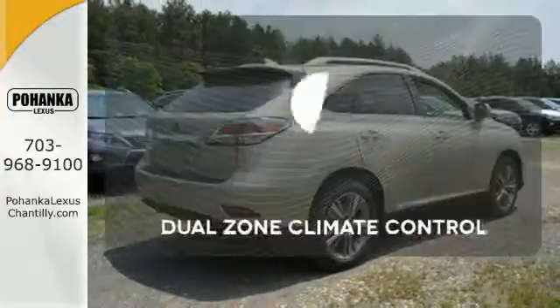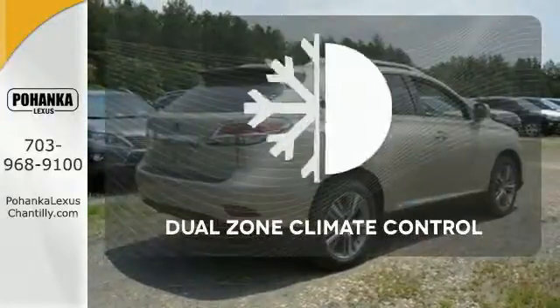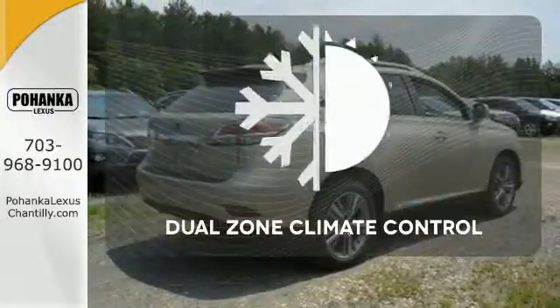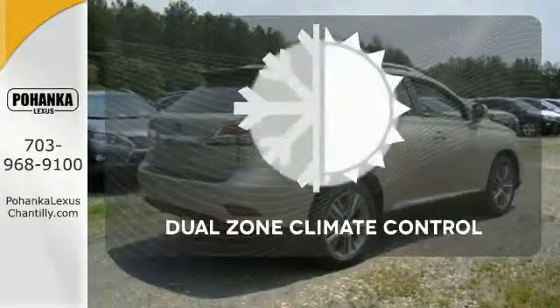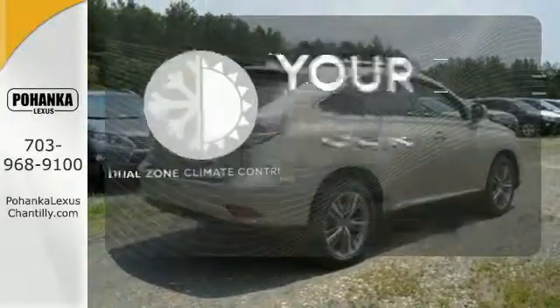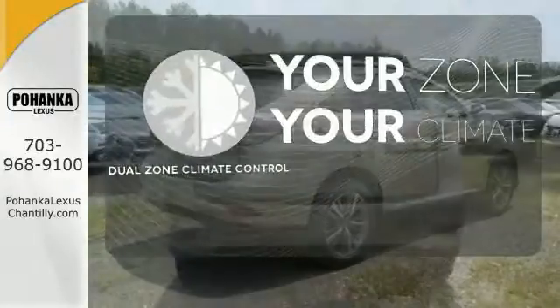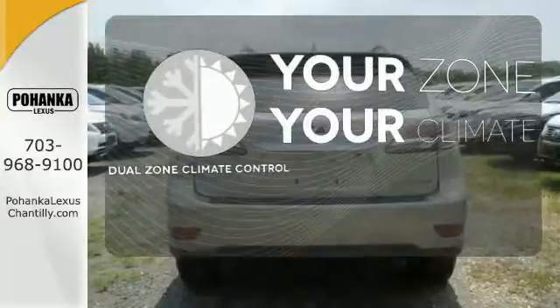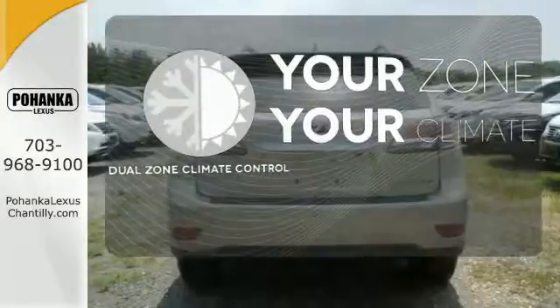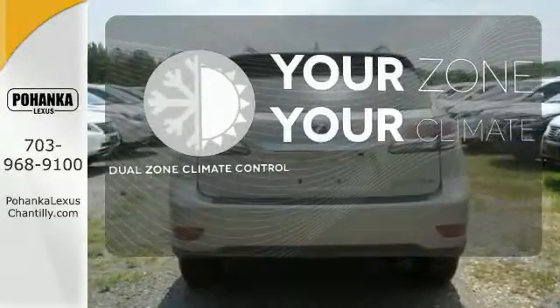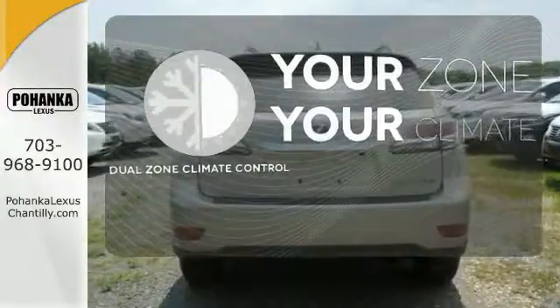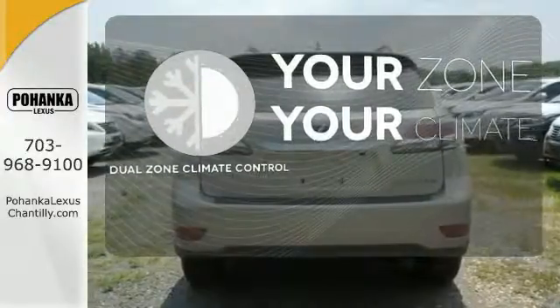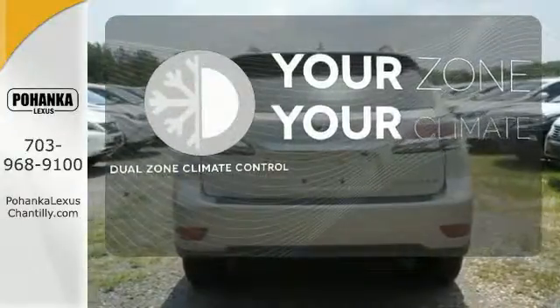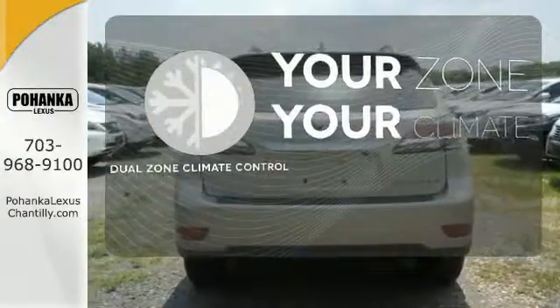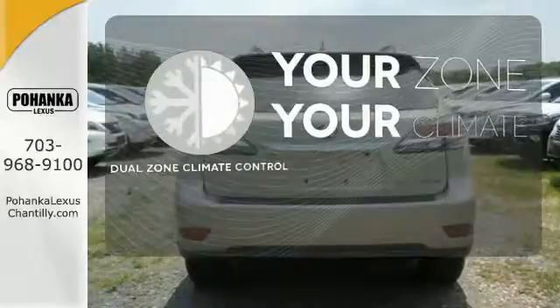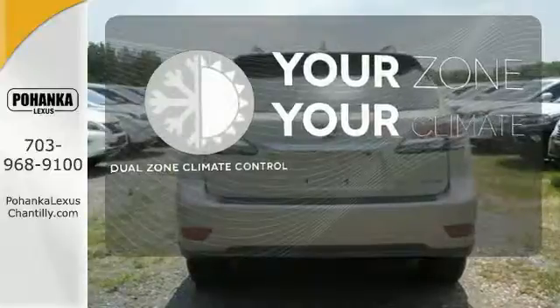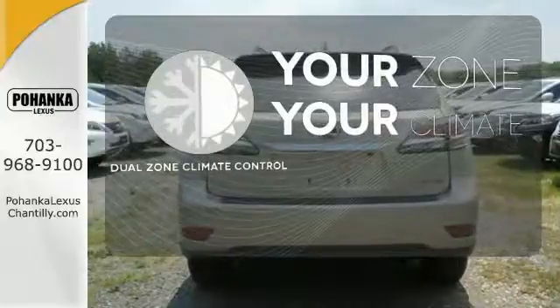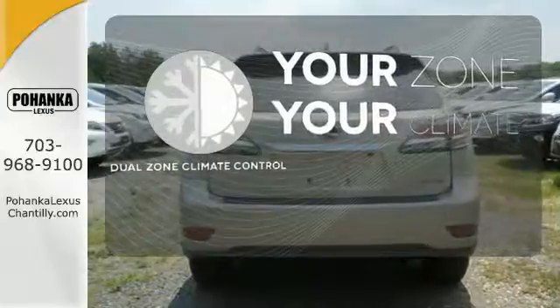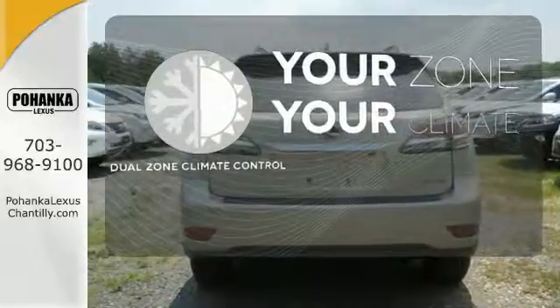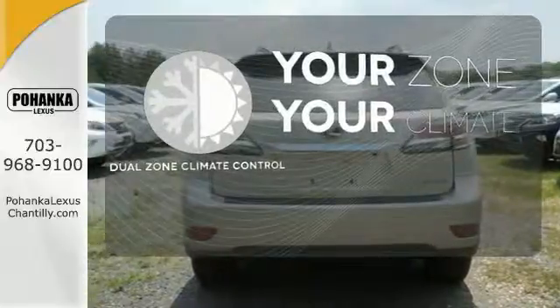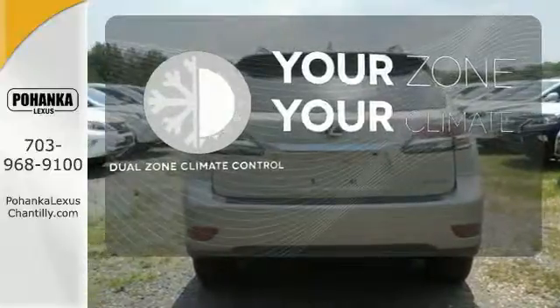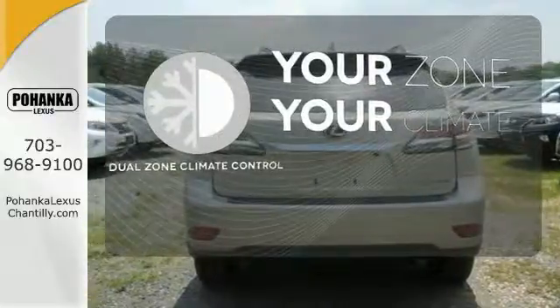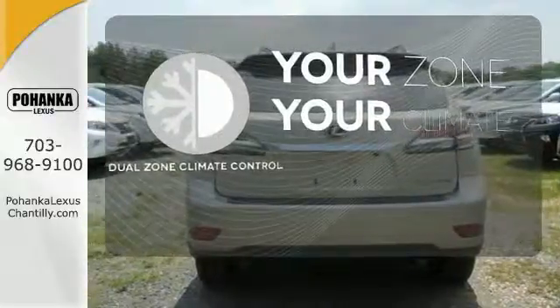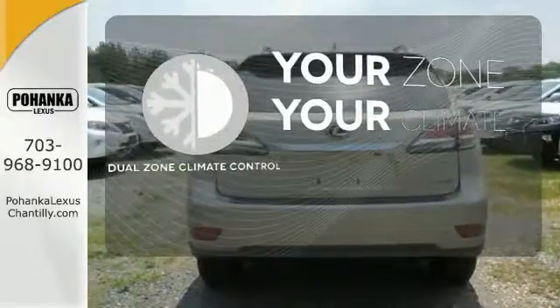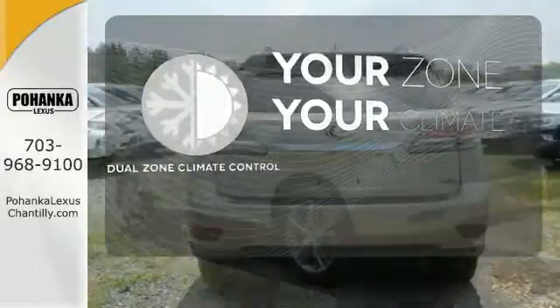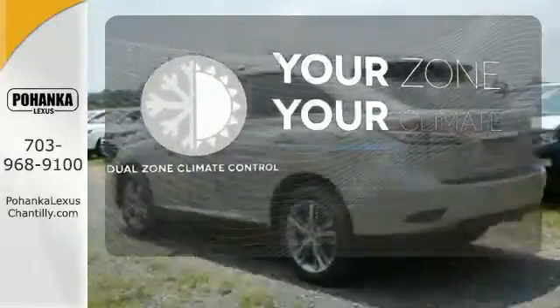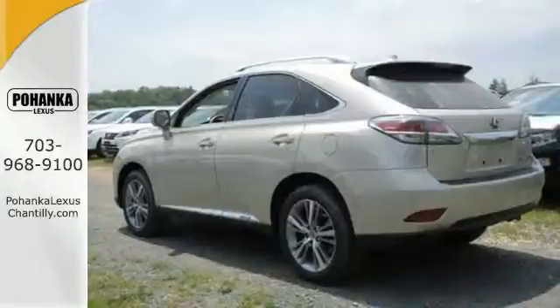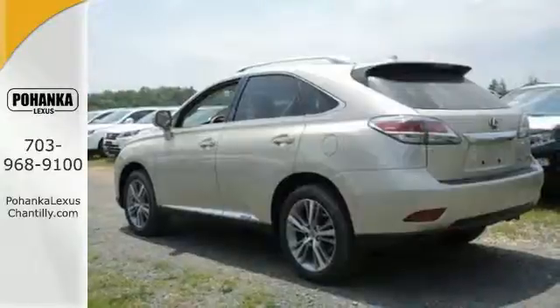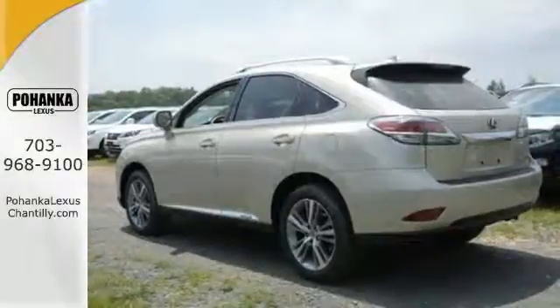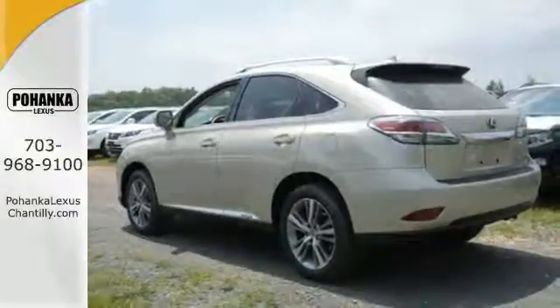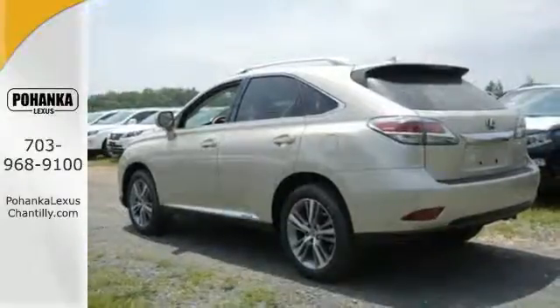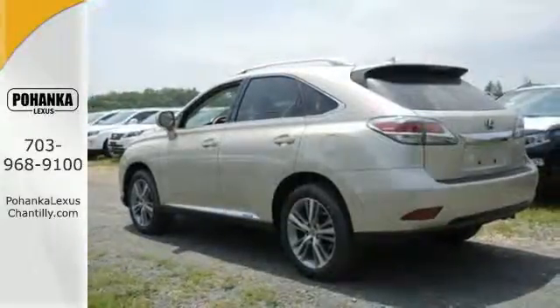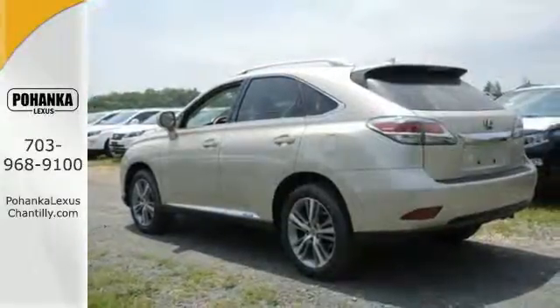It's too hot, it's too cold — not anymore with the dual-zone climate control. It's packed with possibilities.